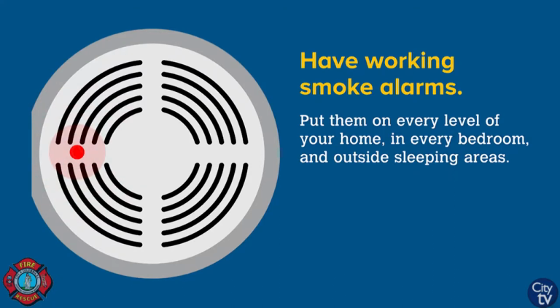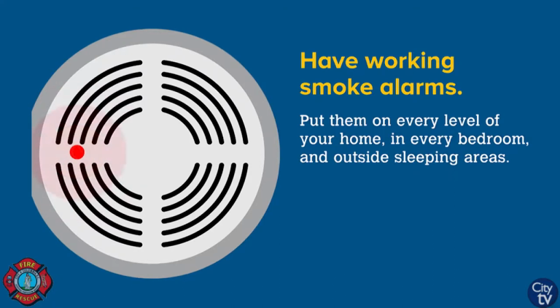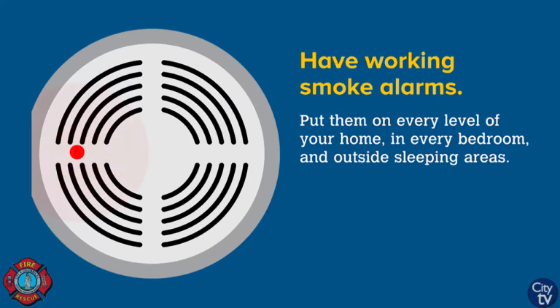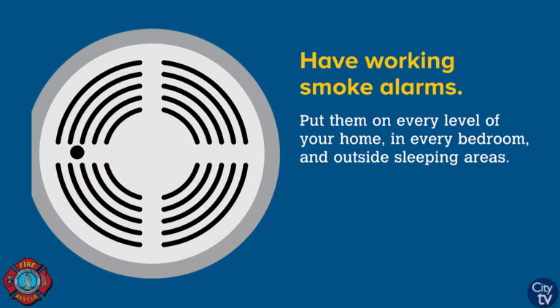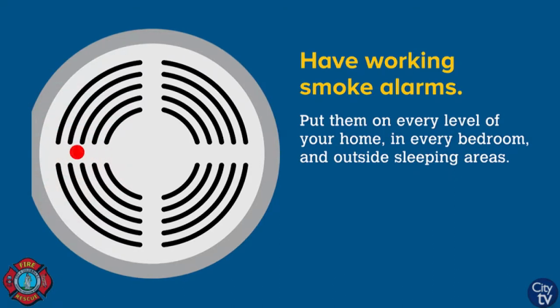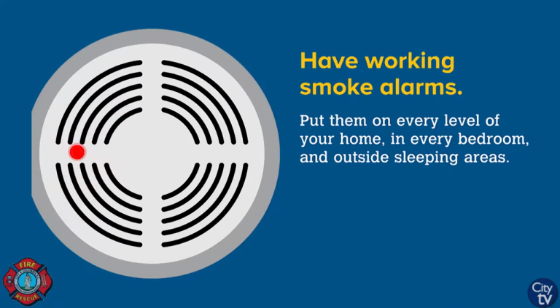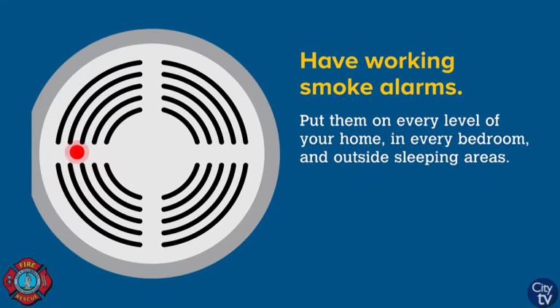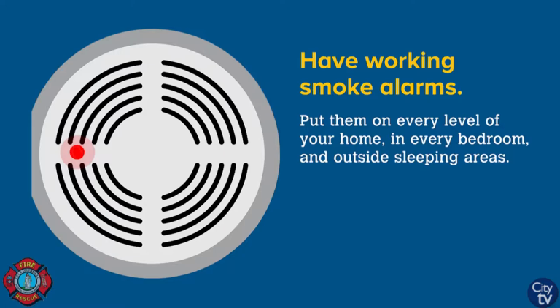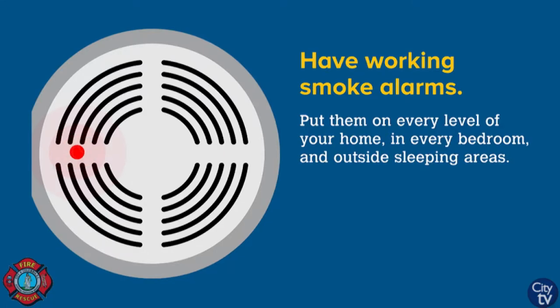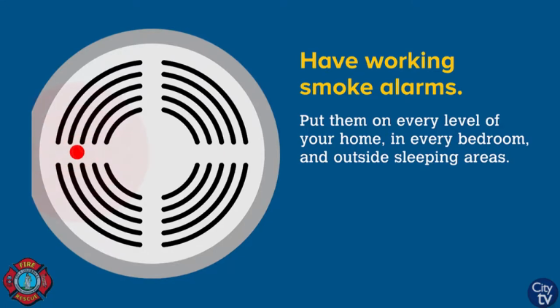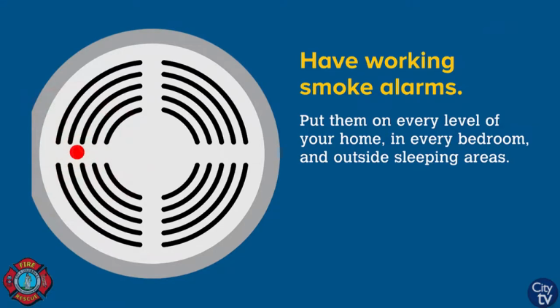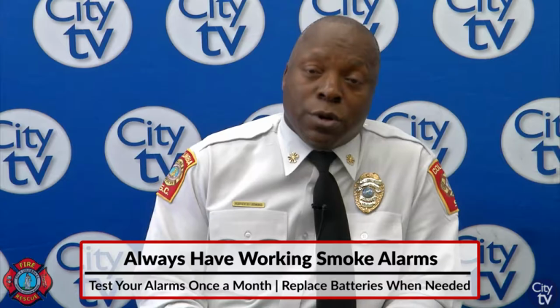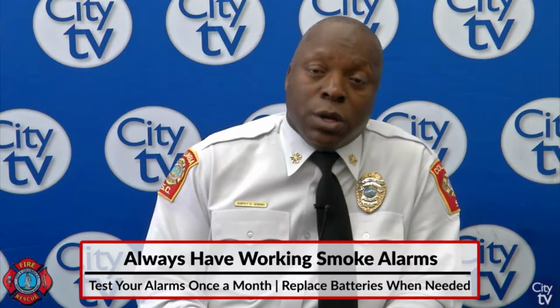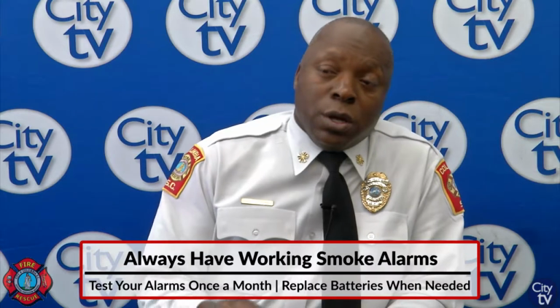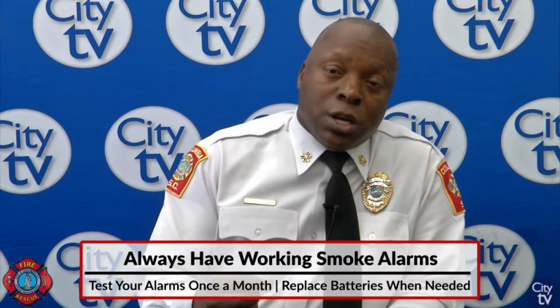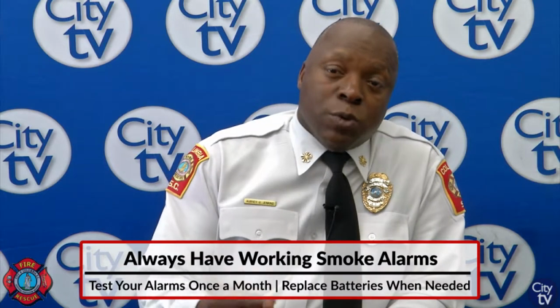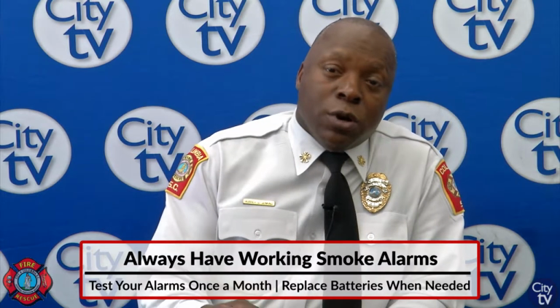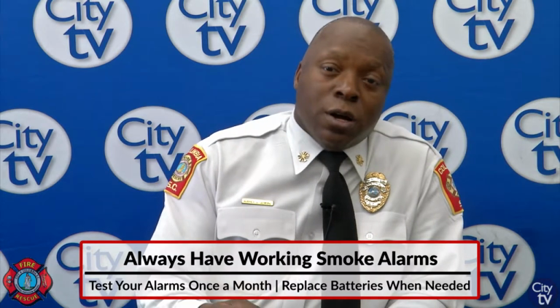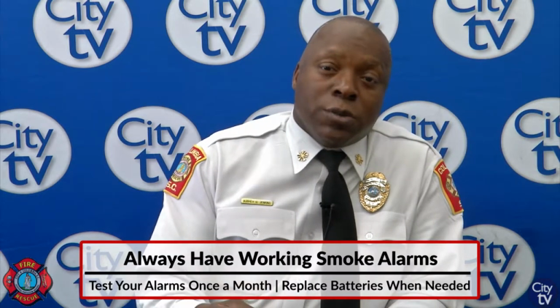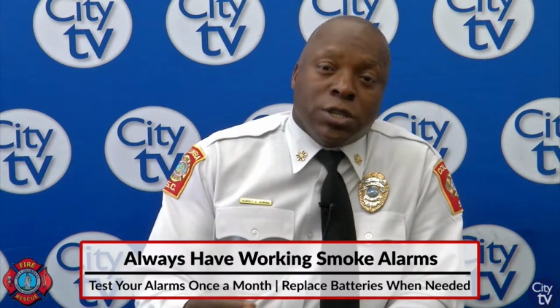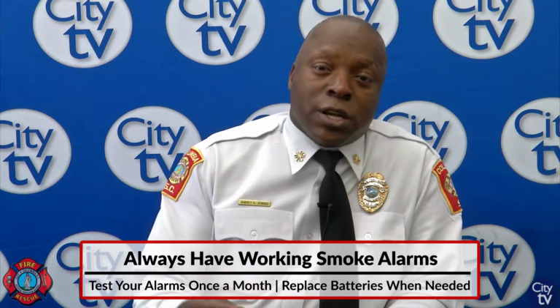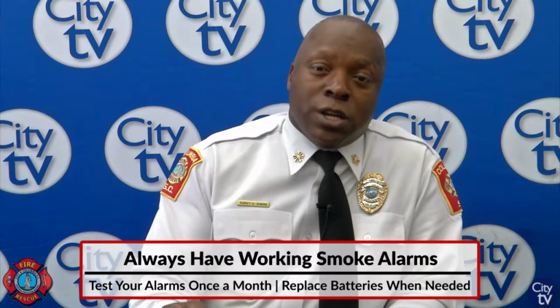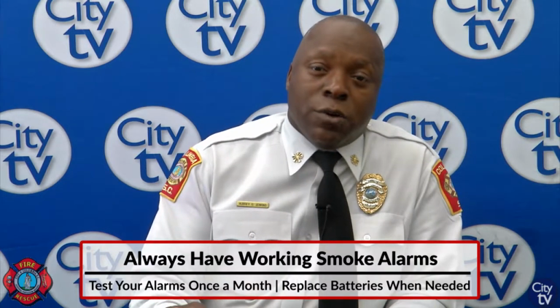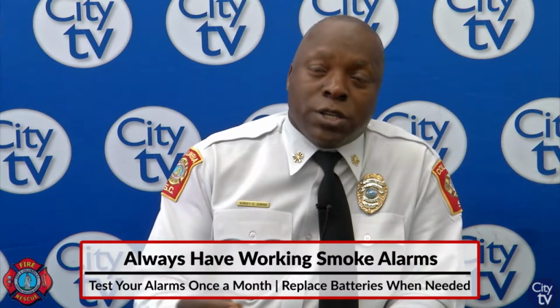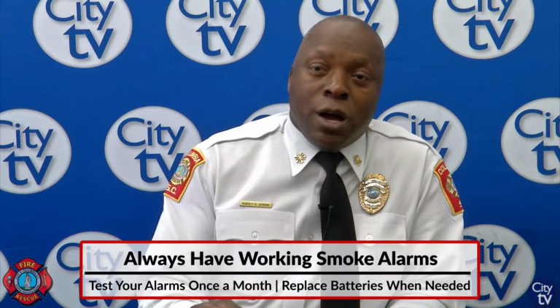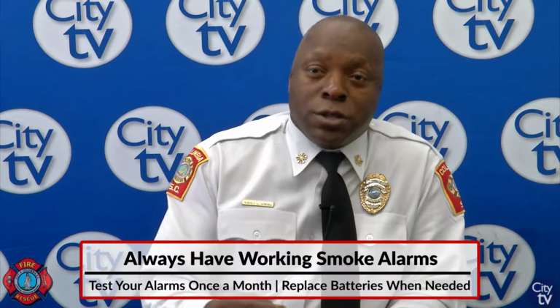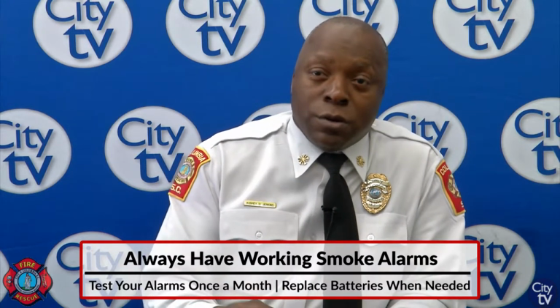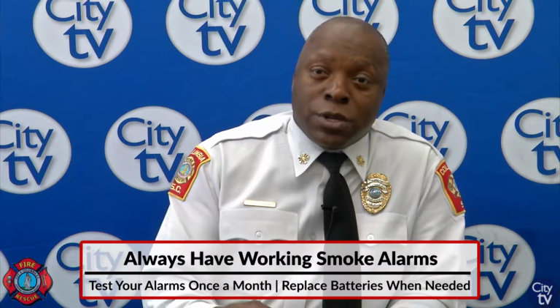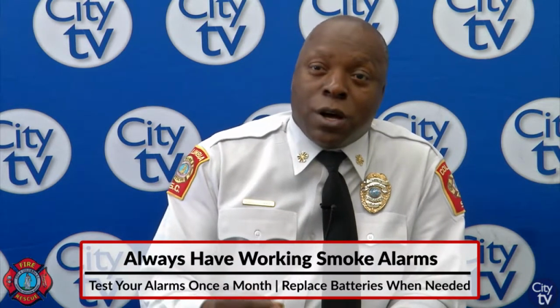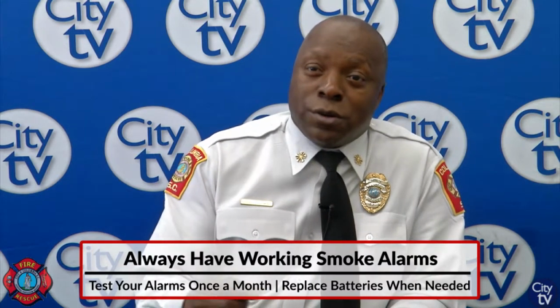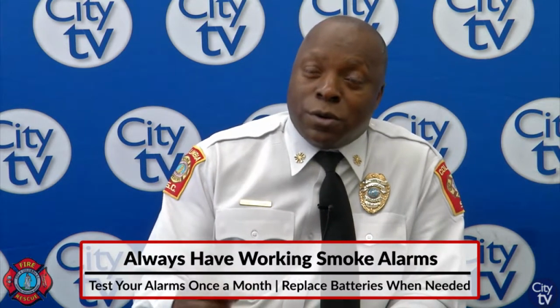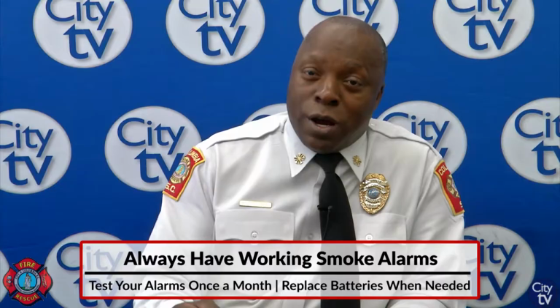Check your battery, make sure that they're working. A smoke alarm is like a child — when a child's hungry, it starts to cry.